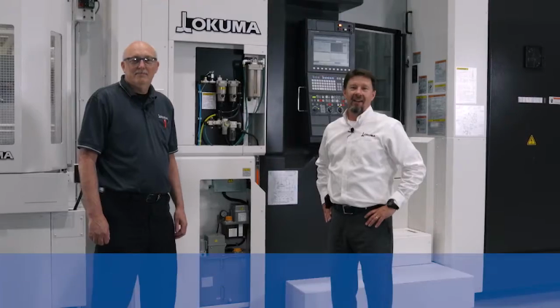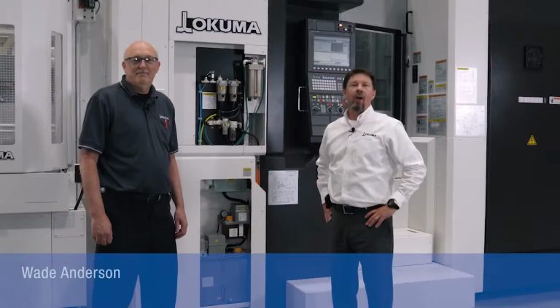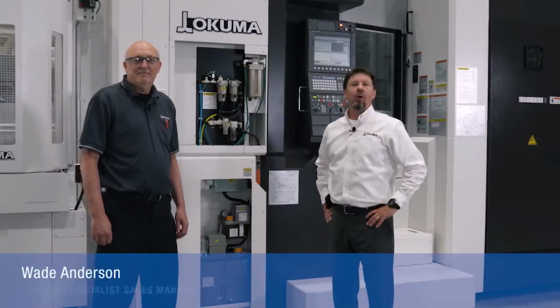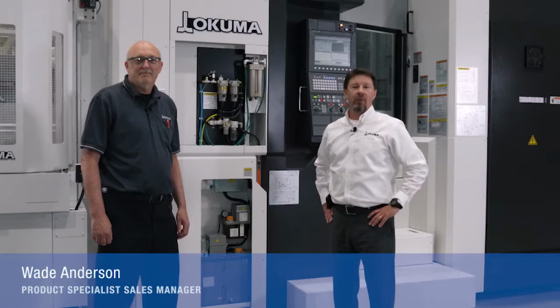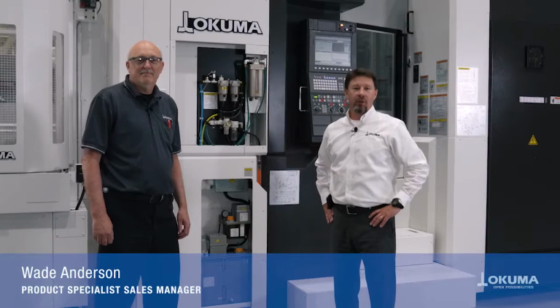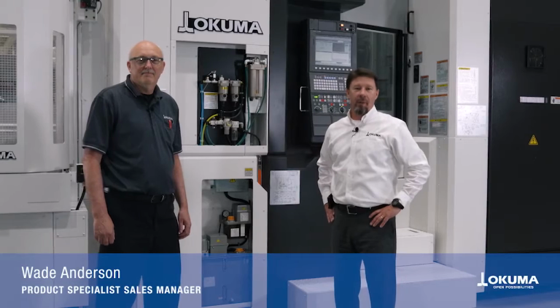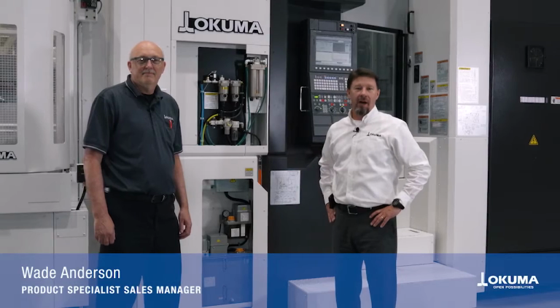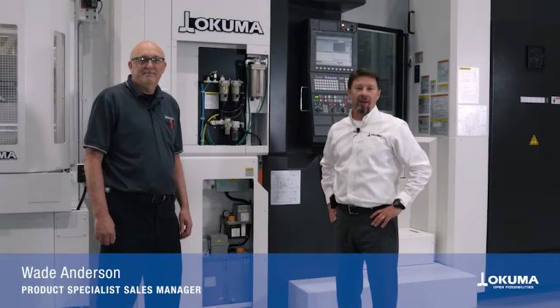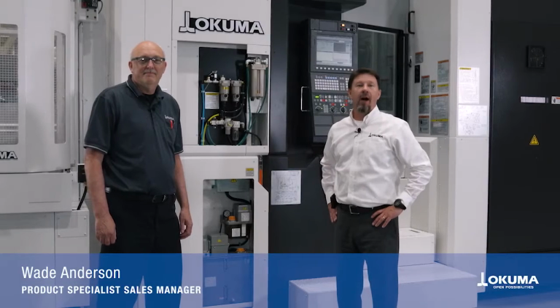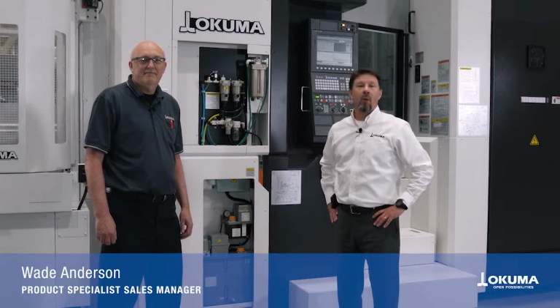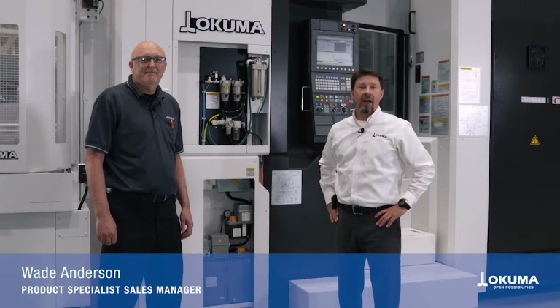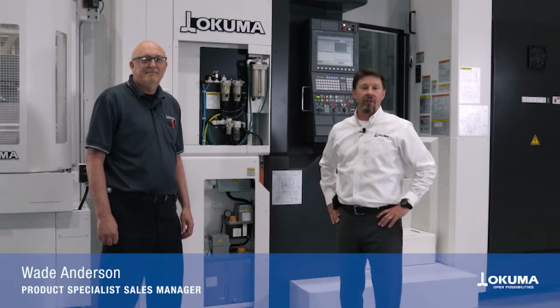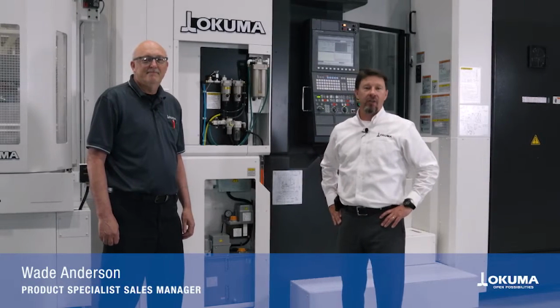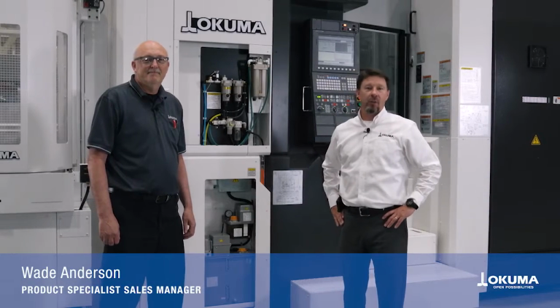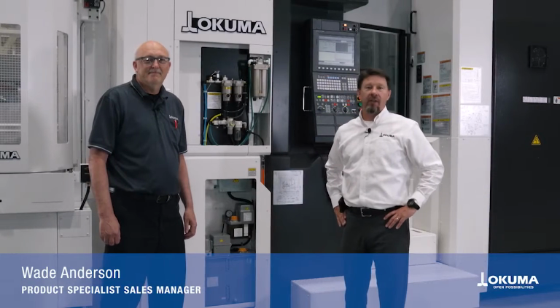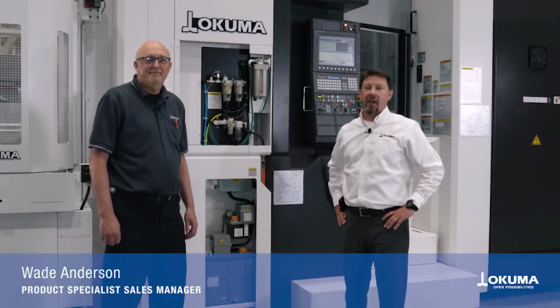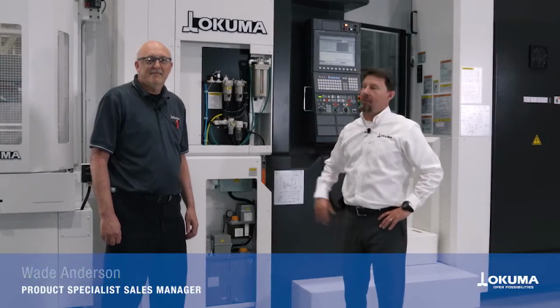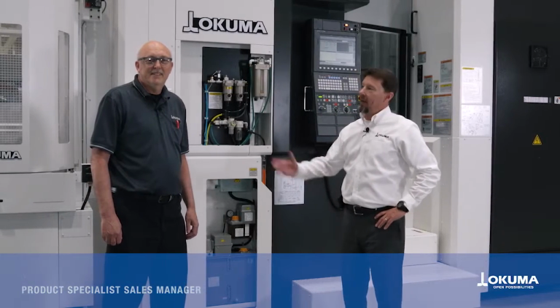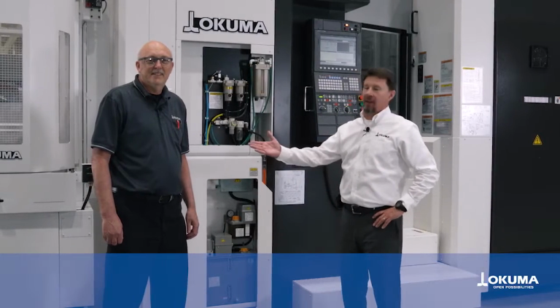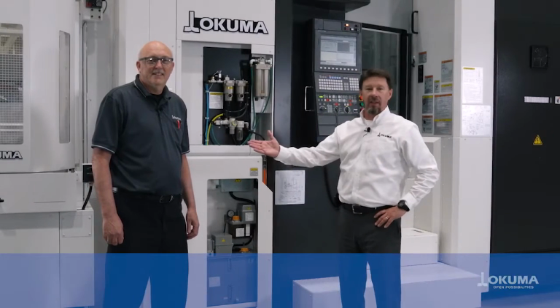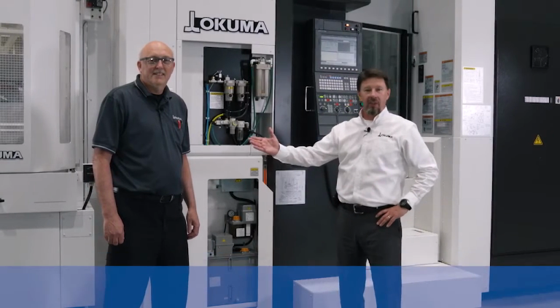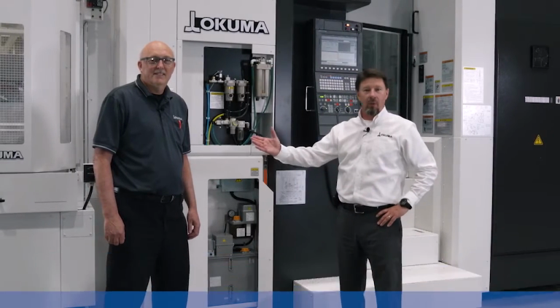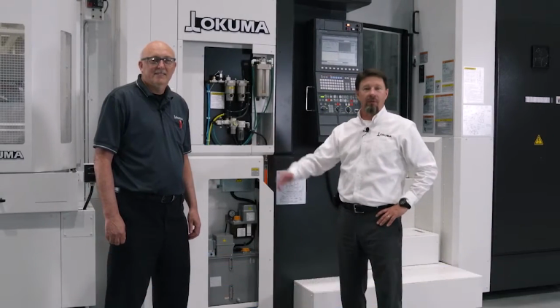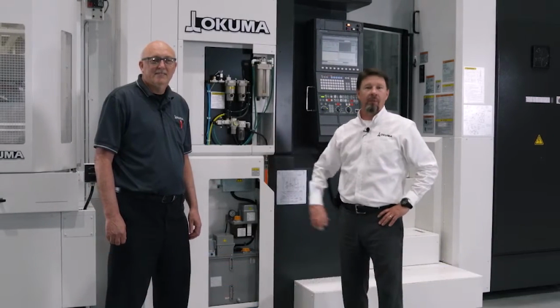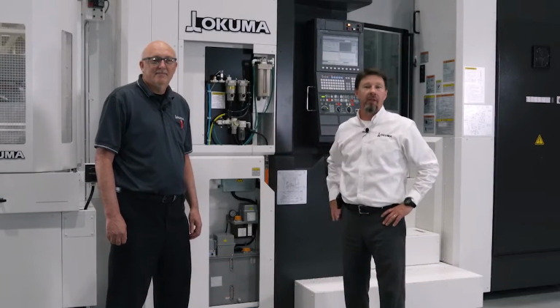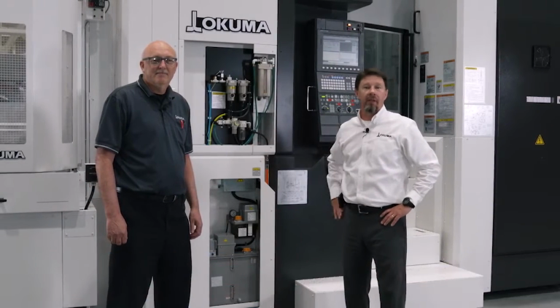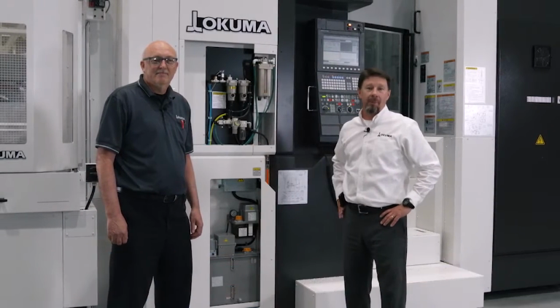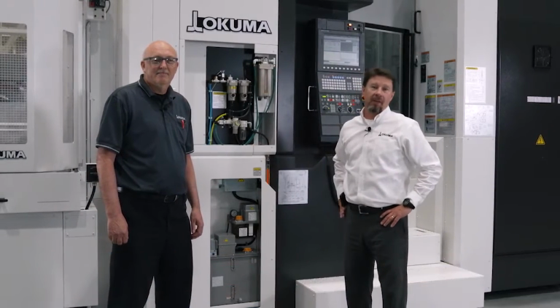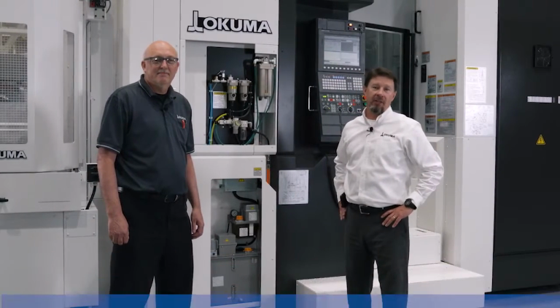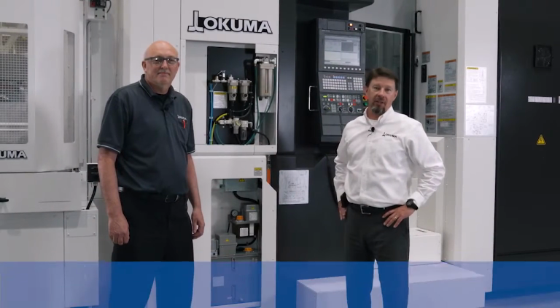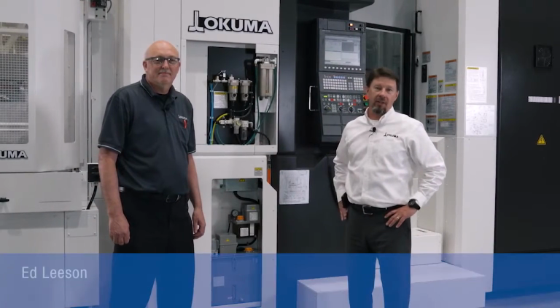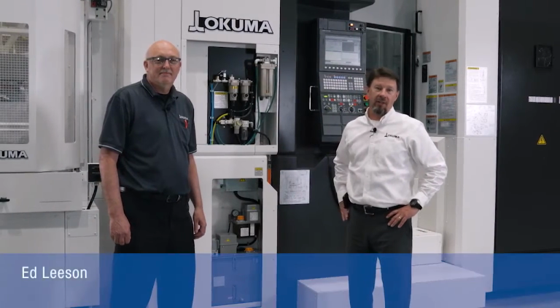Hey, welcome to Okuma America. I'm Wade Anderson, joined today by Ed Leeson, one of our milling application engineers.